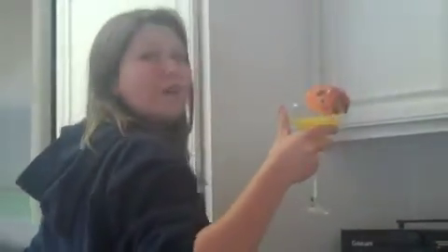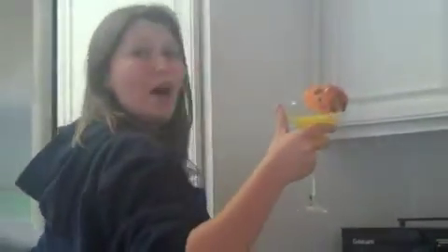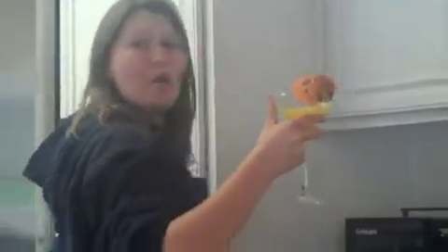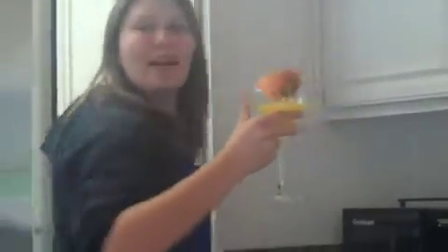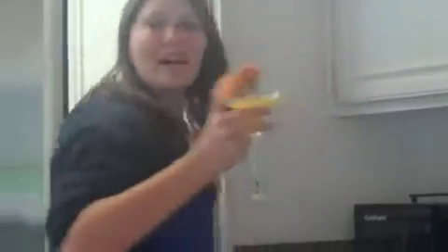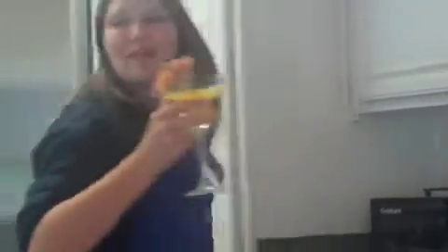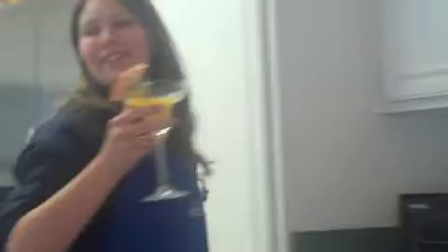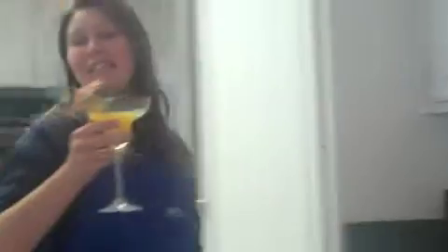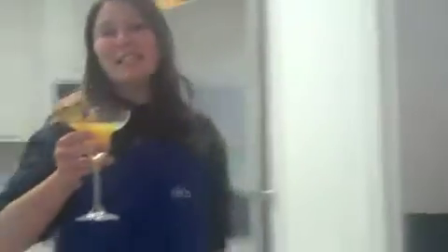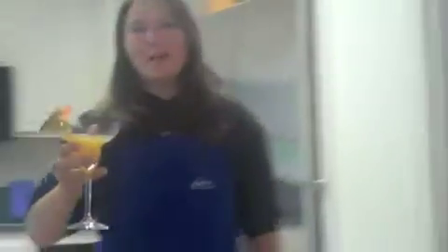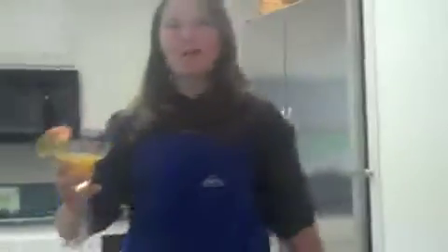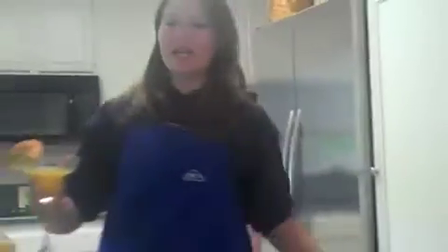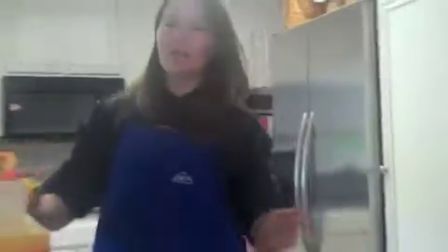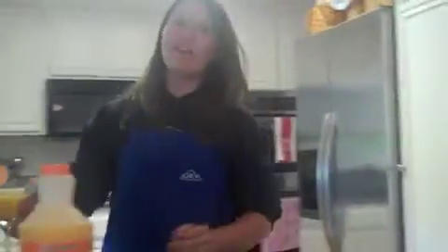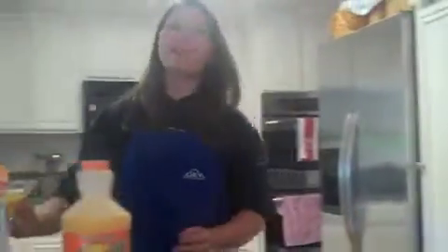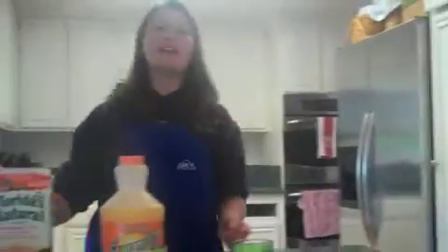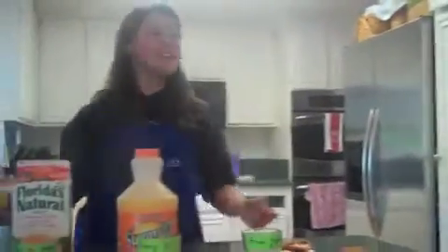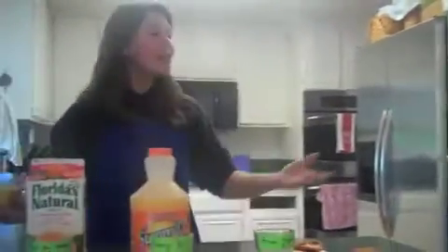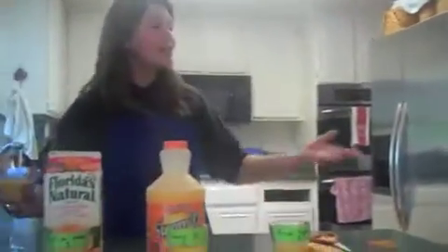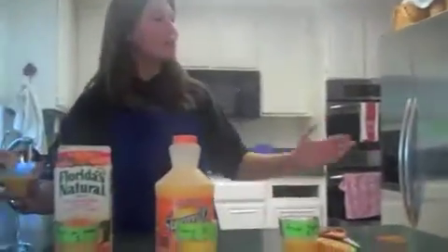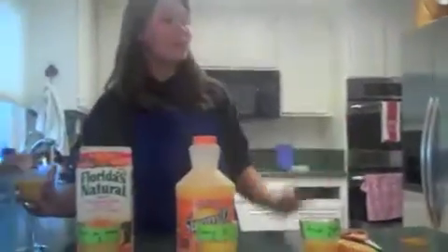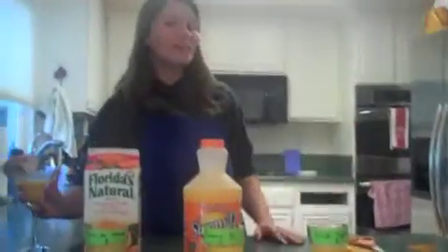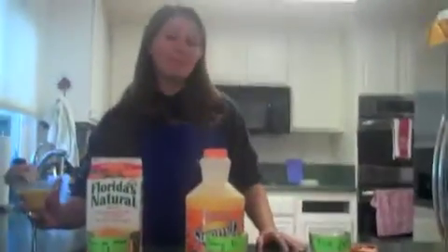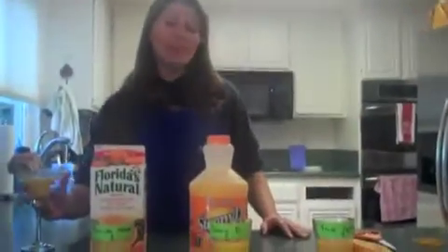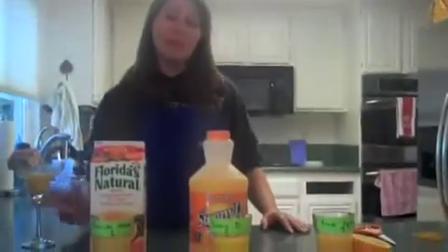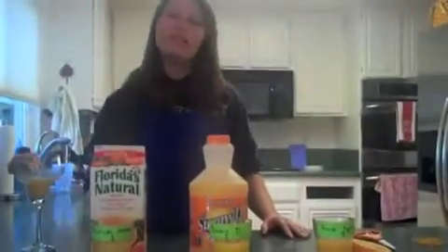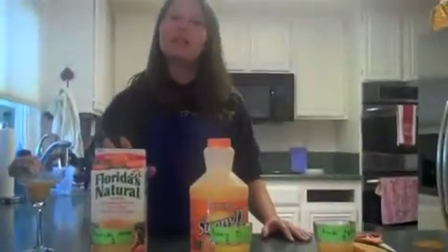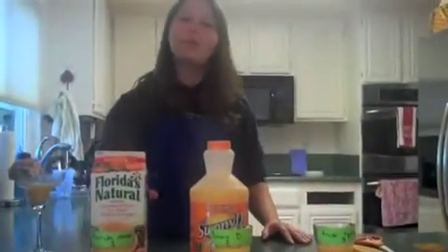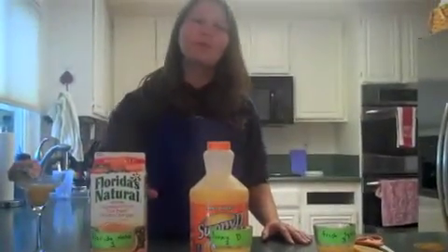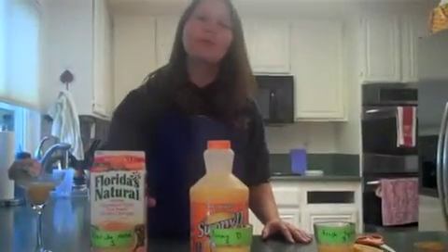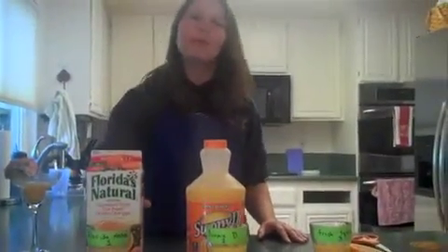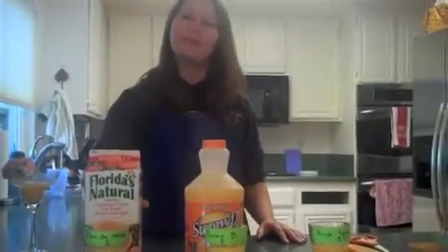Oh, hello there. I'm just taking a break from my science experiment. Let me tell you what we're doing here.